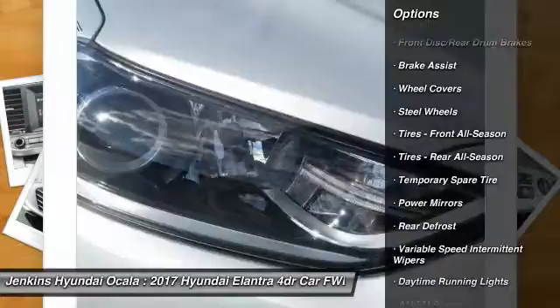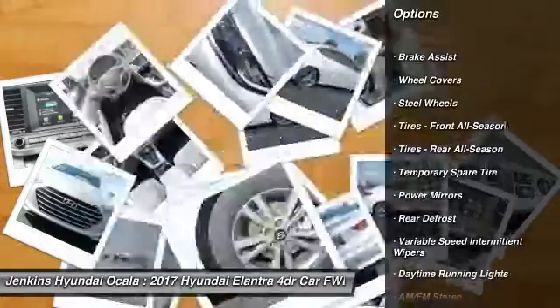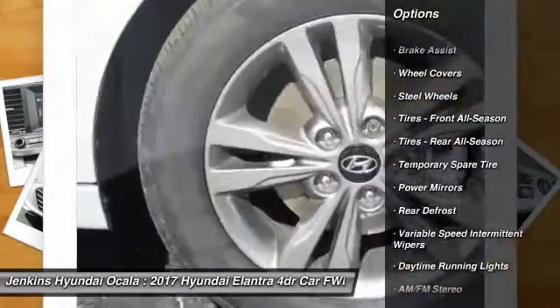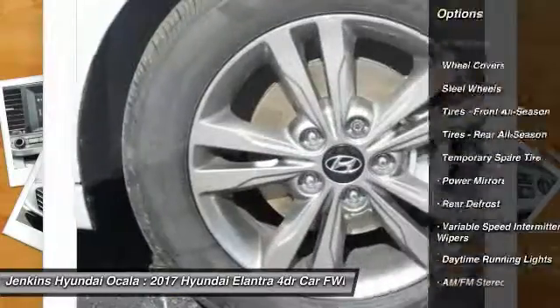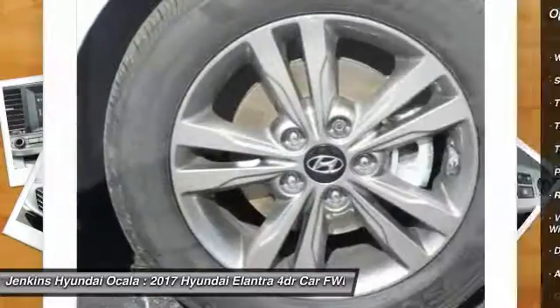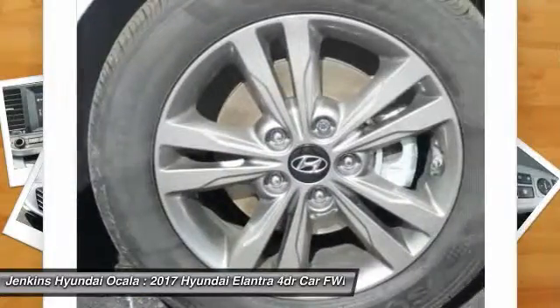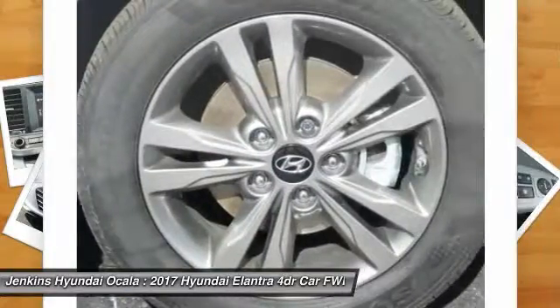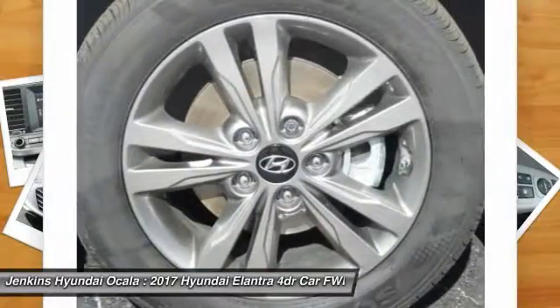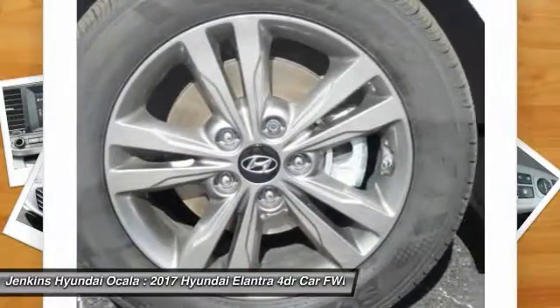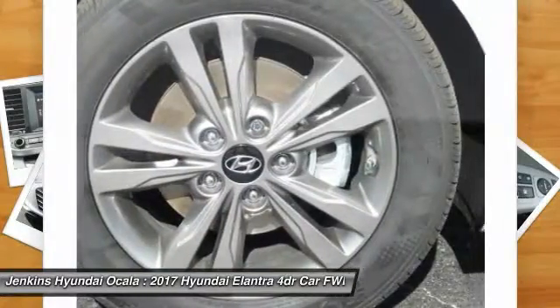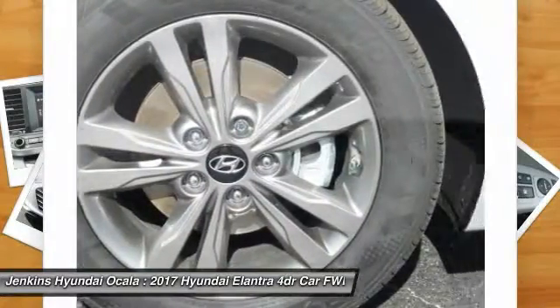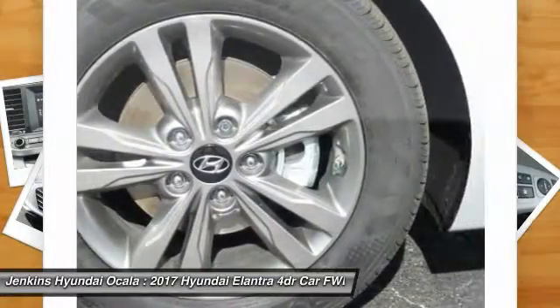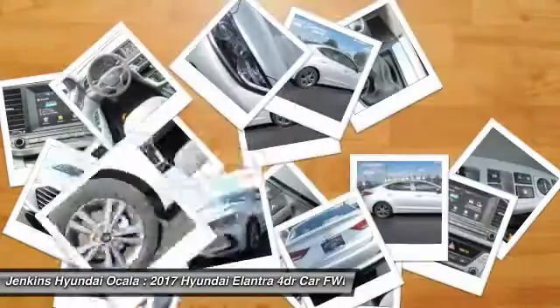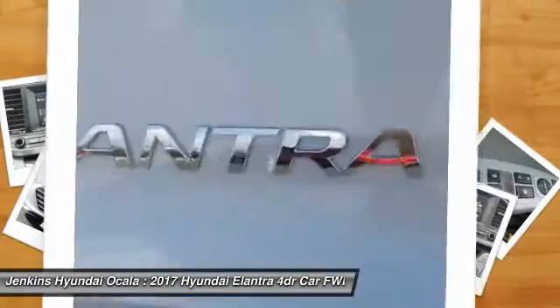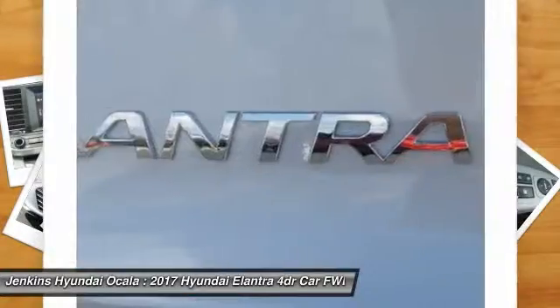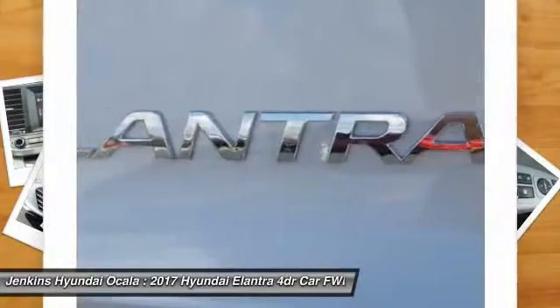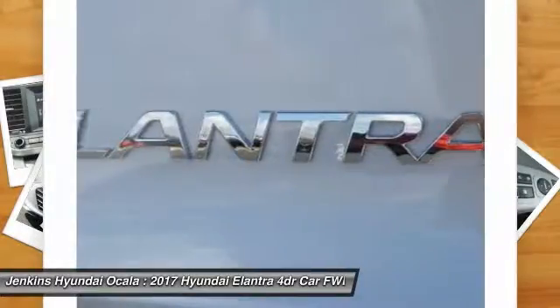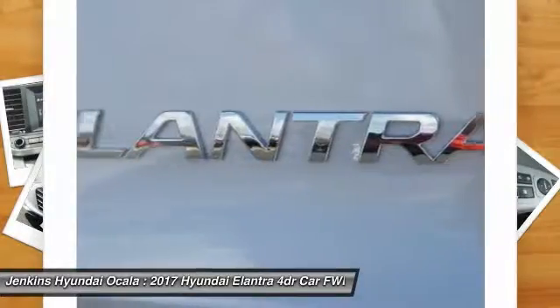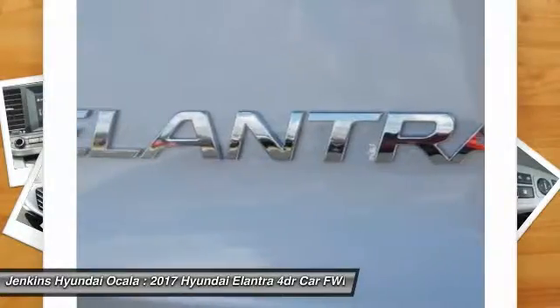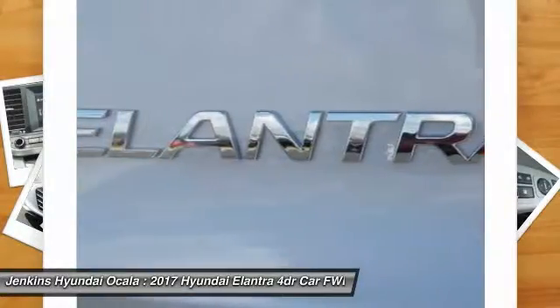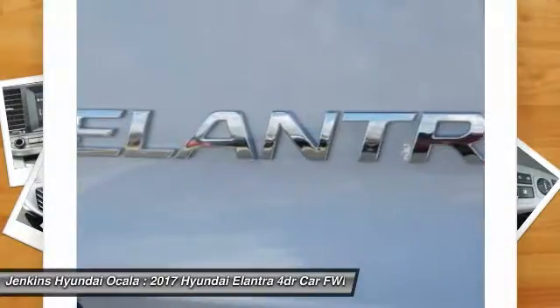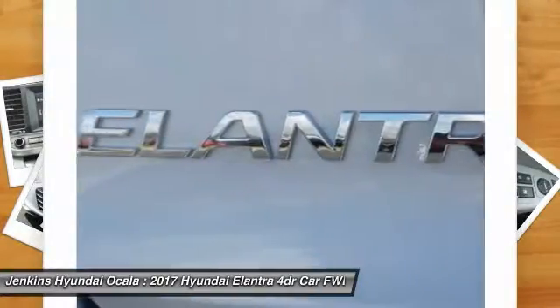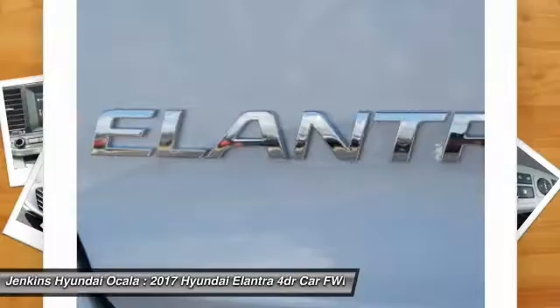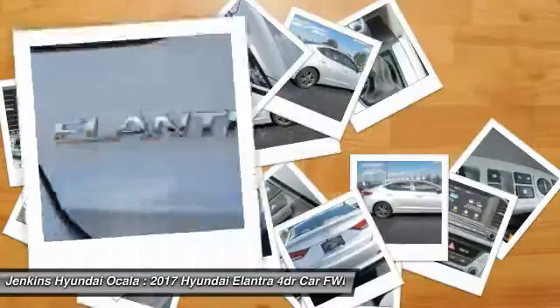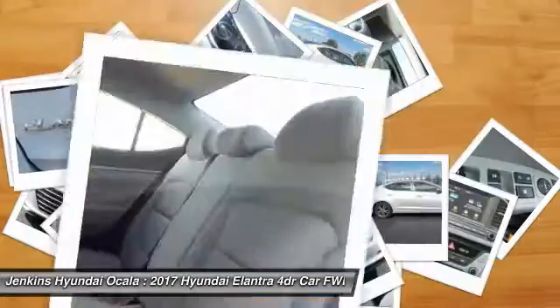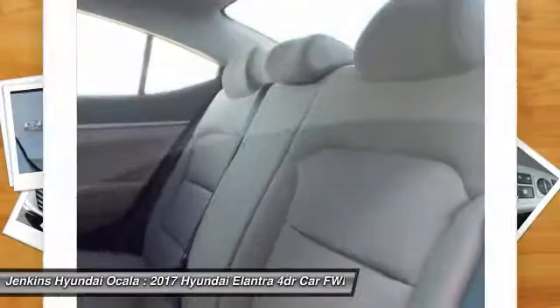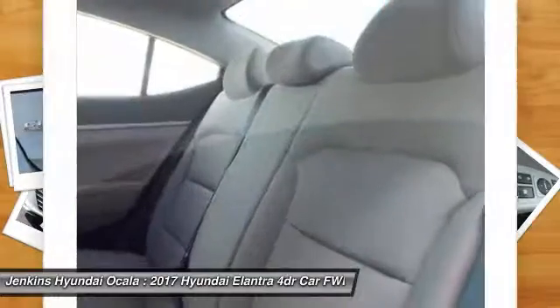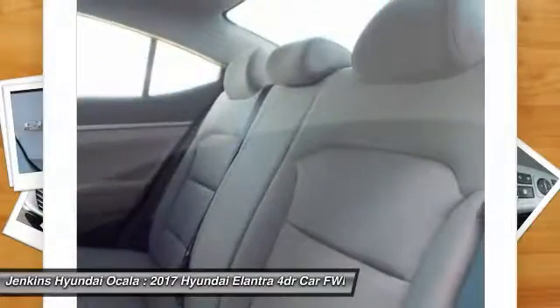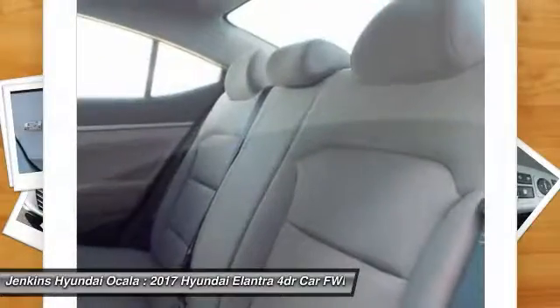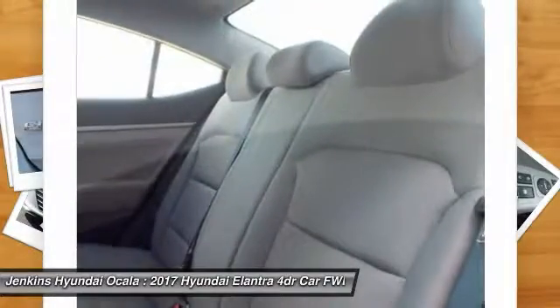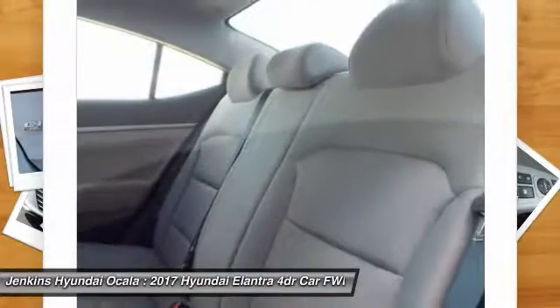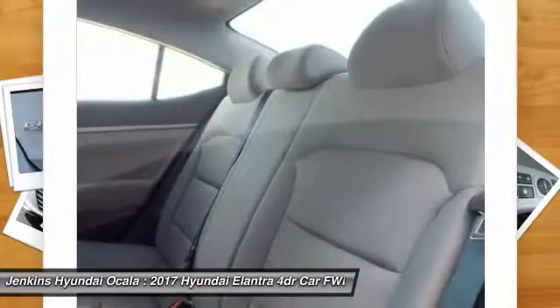Driver airbag, power steering, adjustable steering wheel, AM FM stereo radio, FWD, rear defrost.